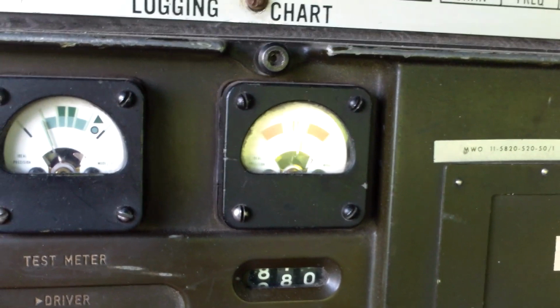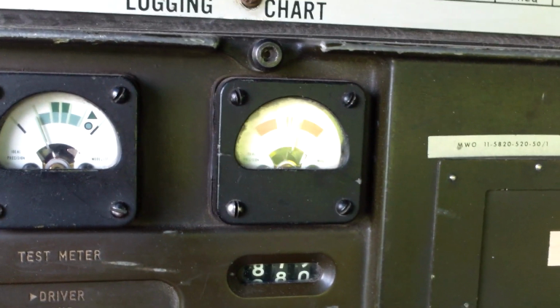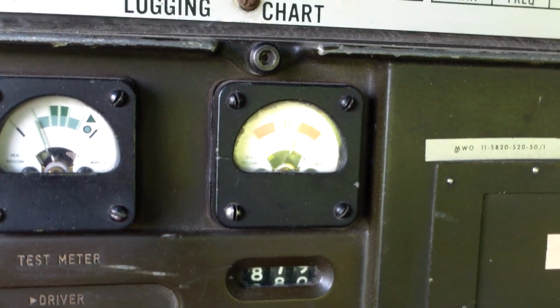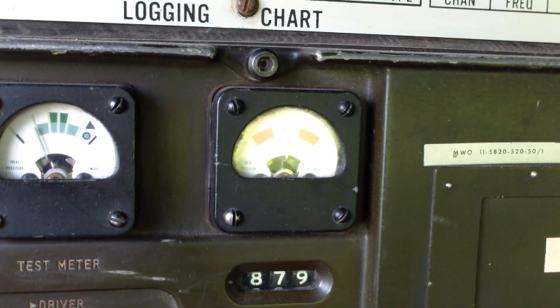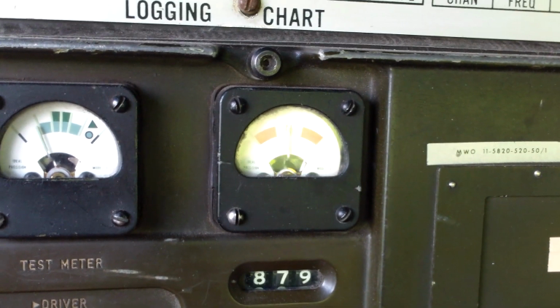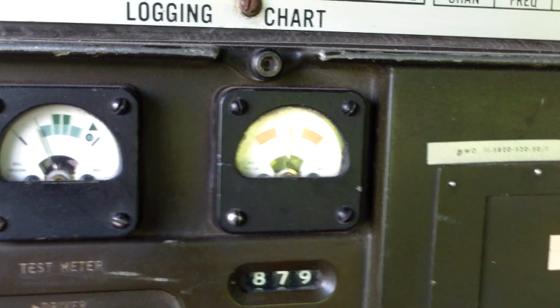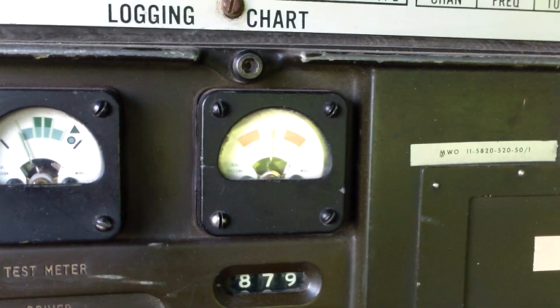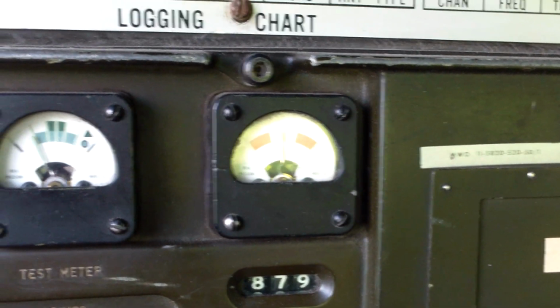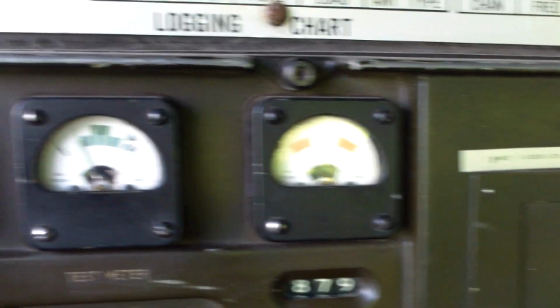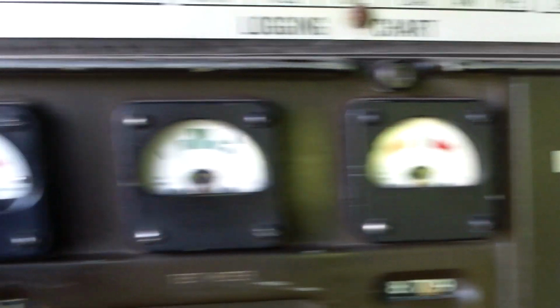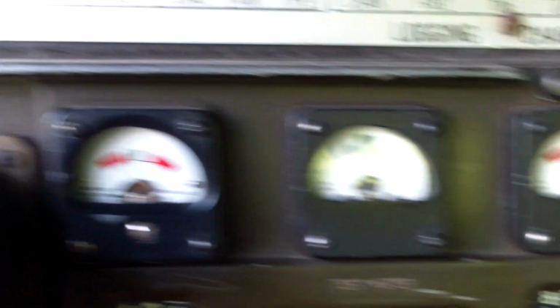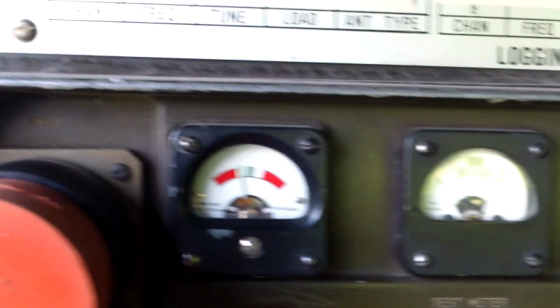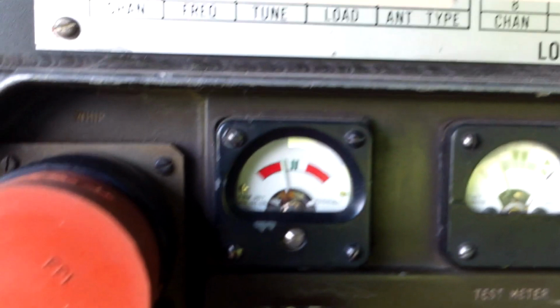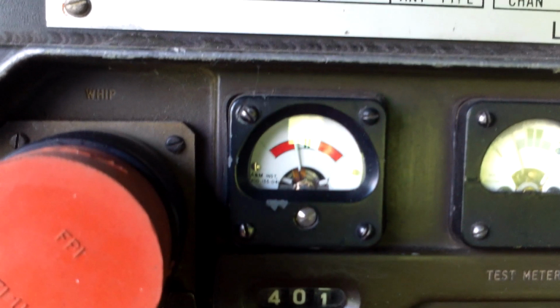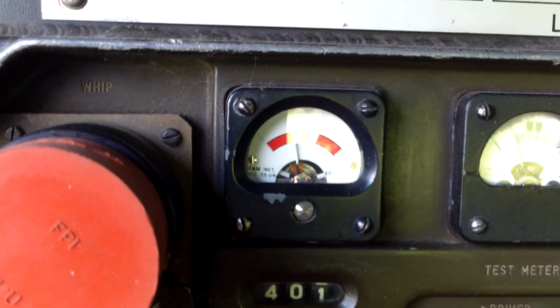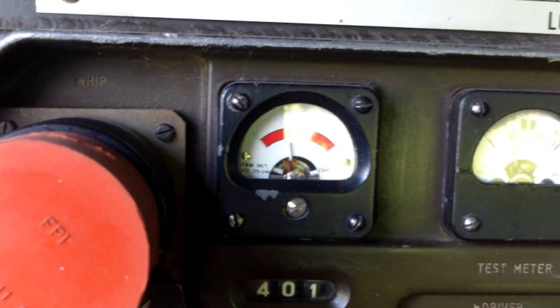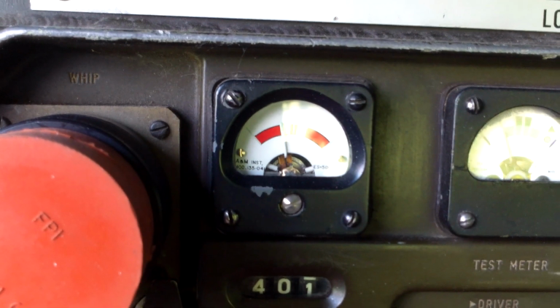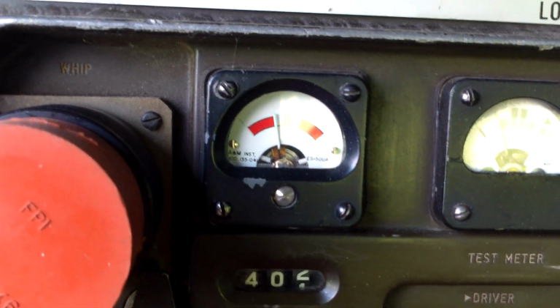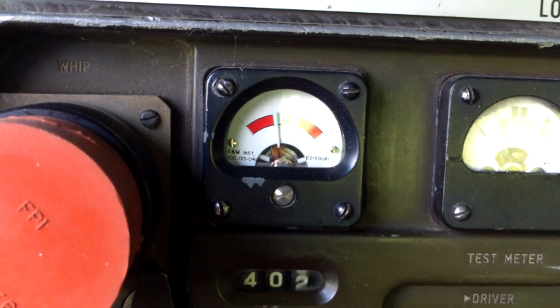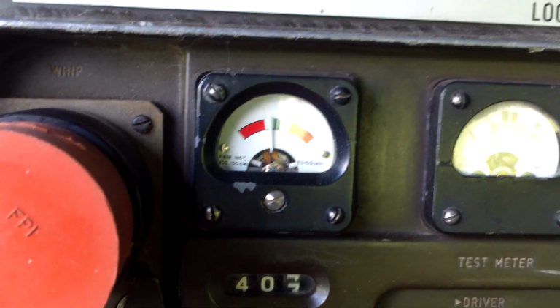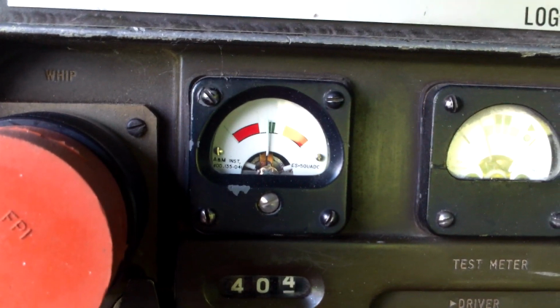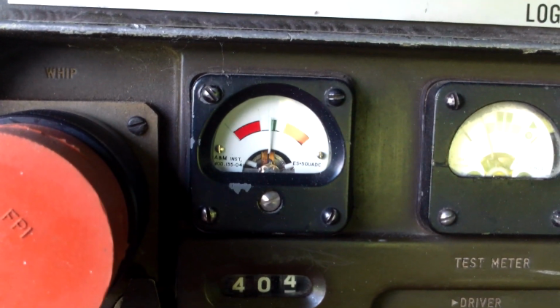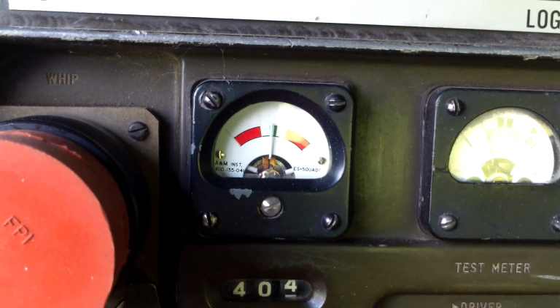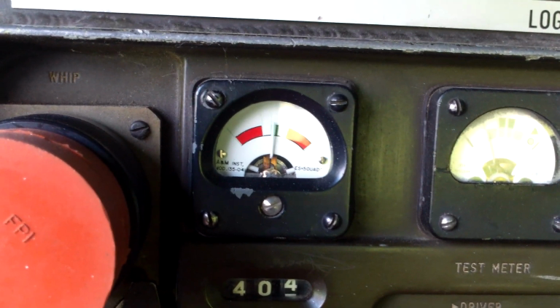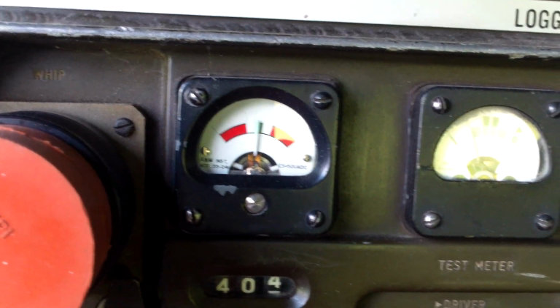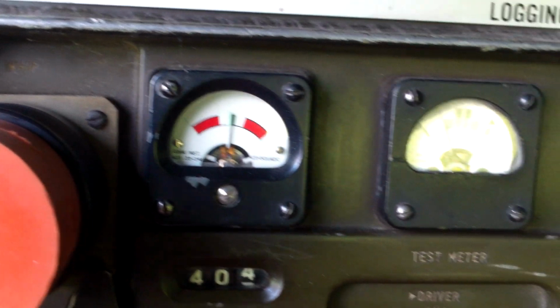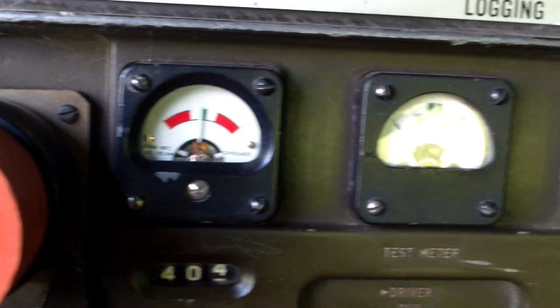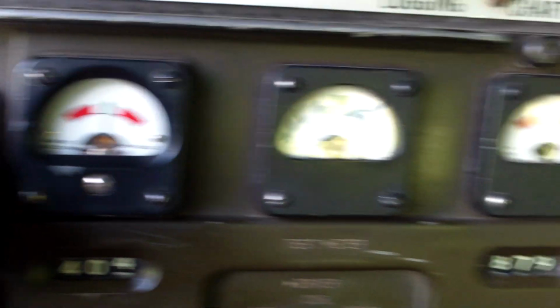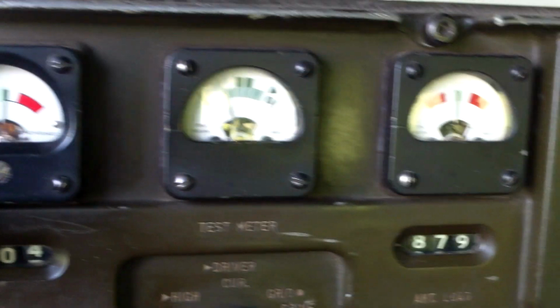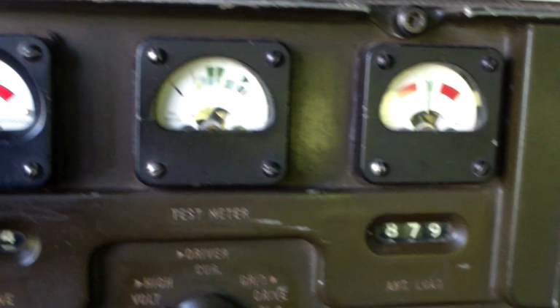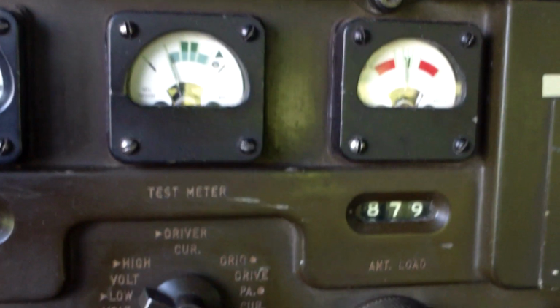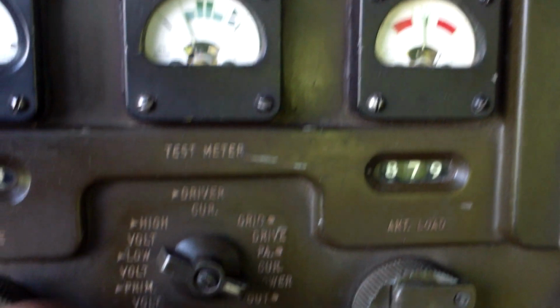We'll look at these spots on the meter - hopefully the radio will be tuned properly. We'll put it back and operate. Test, test, test.